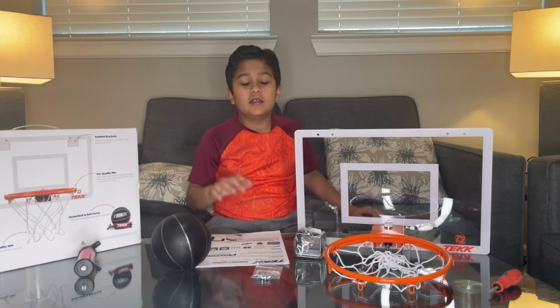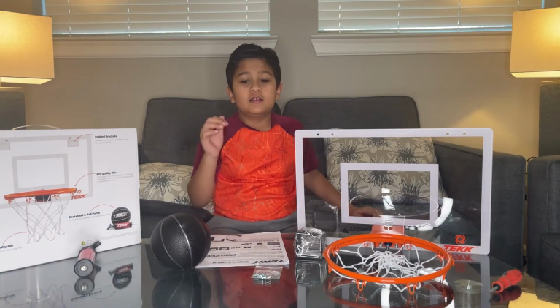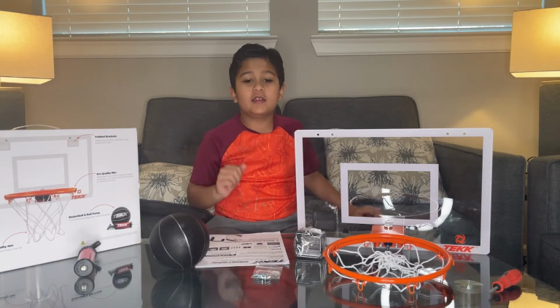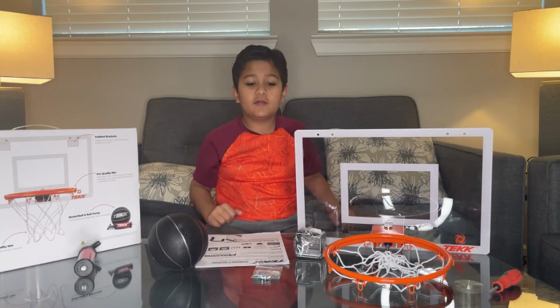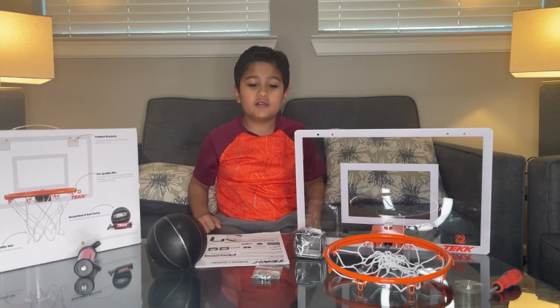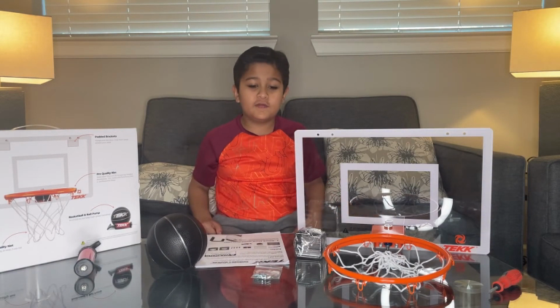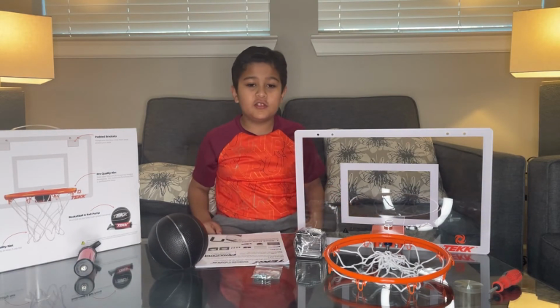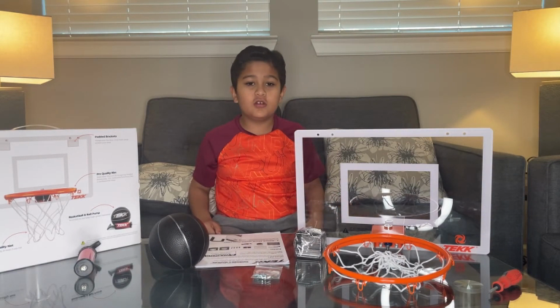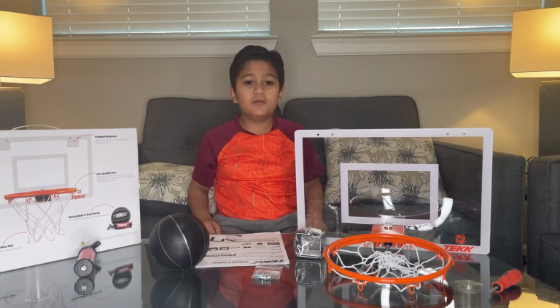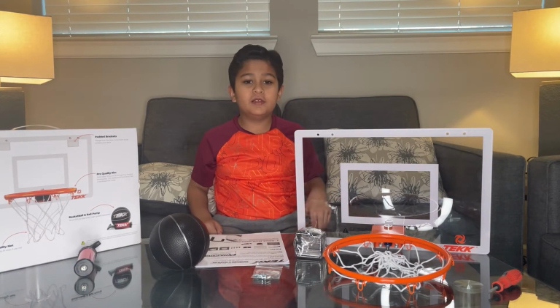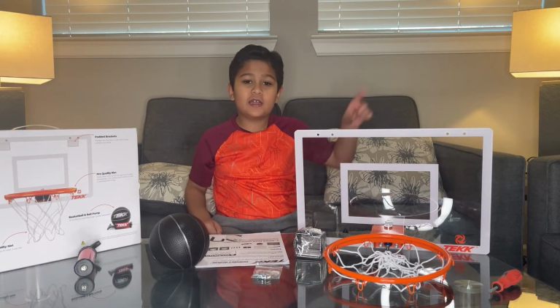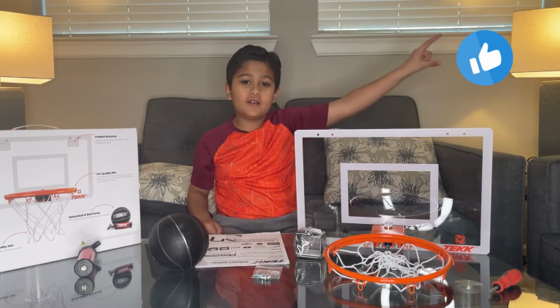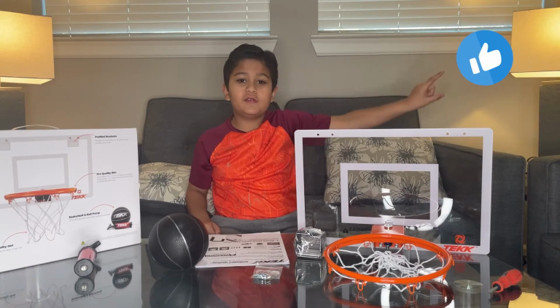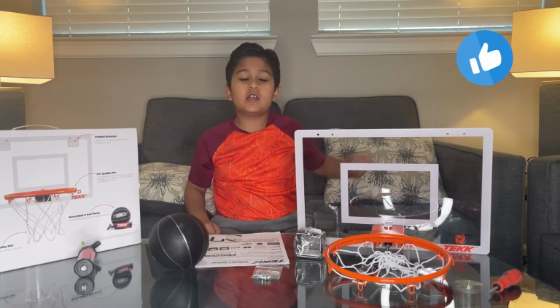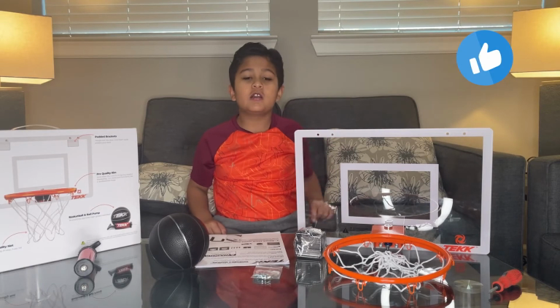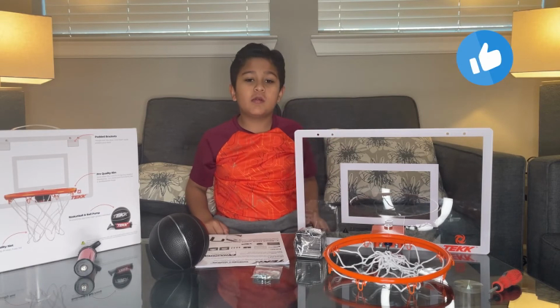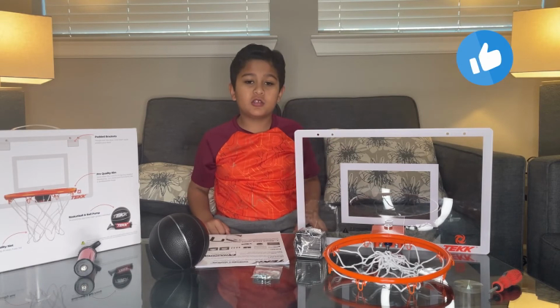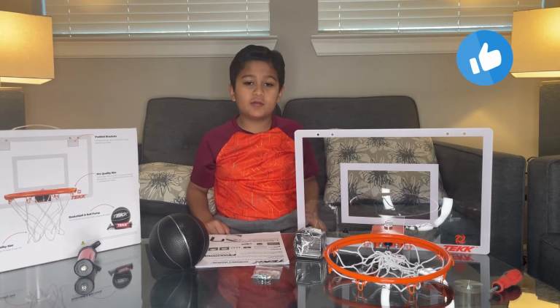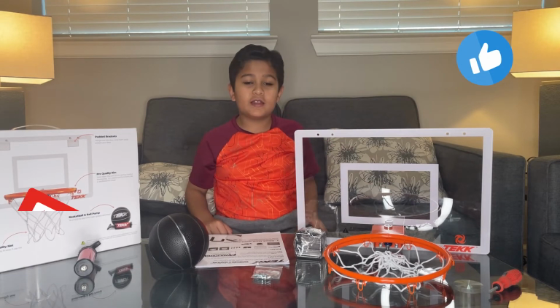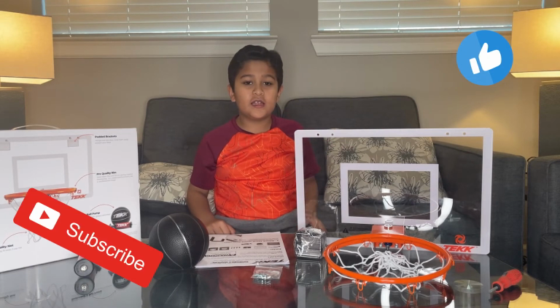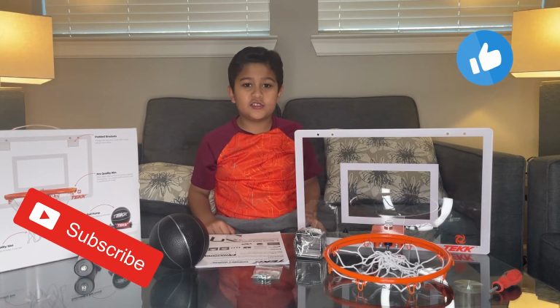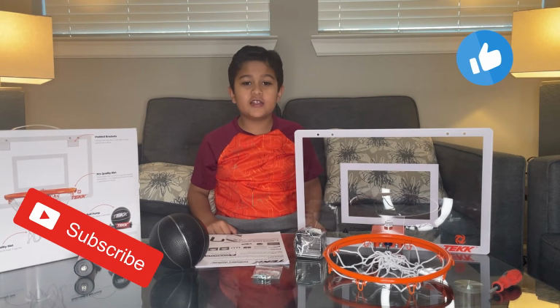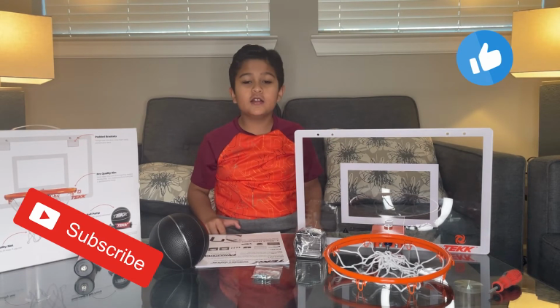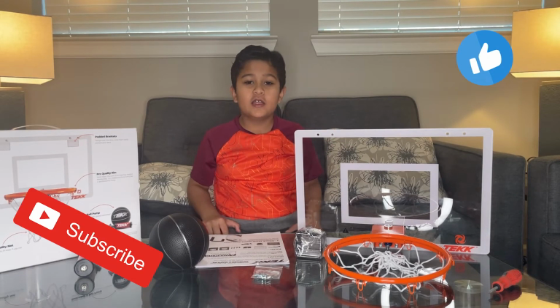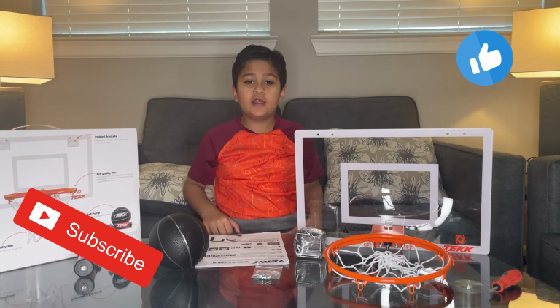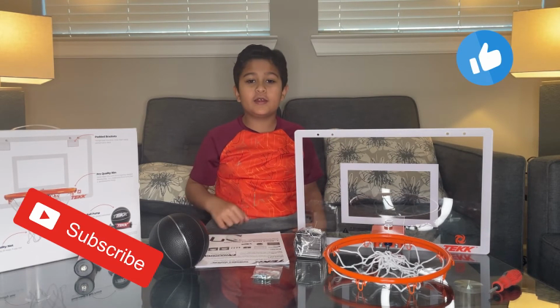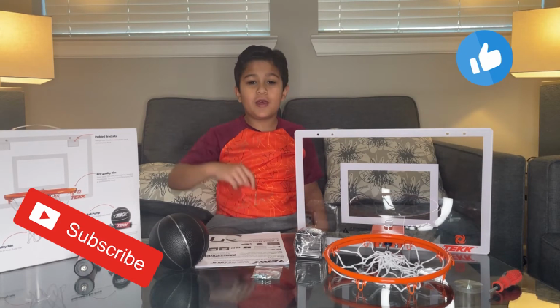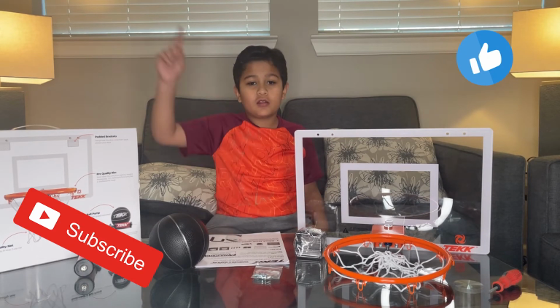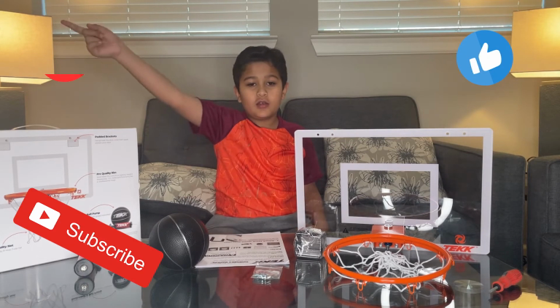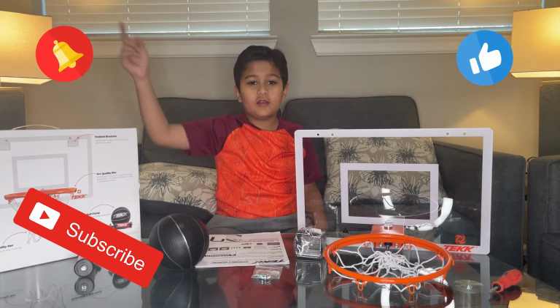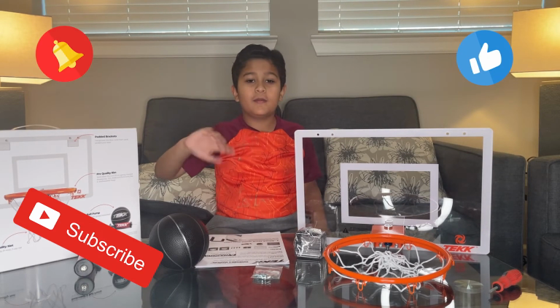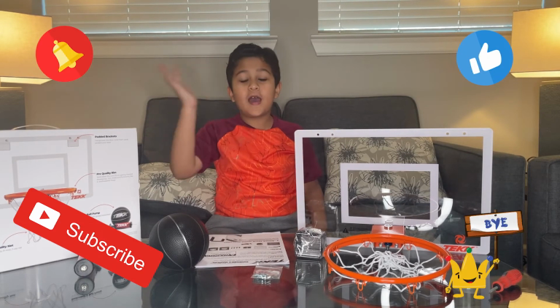Thank you for watching the video. If you like our video, remember to subscribe to our channel and hit the bell icon. Bye!